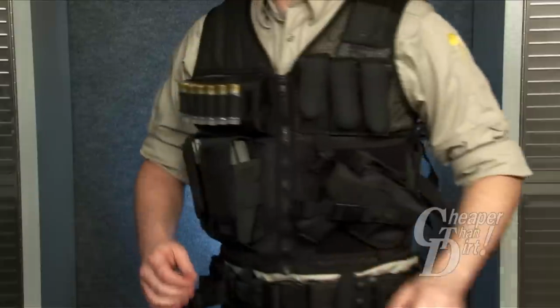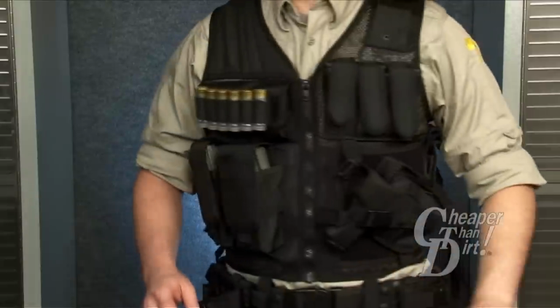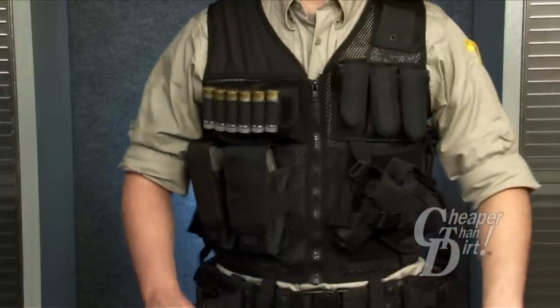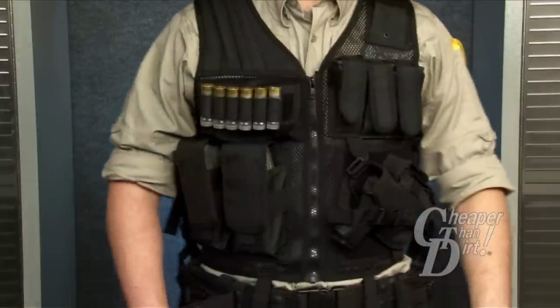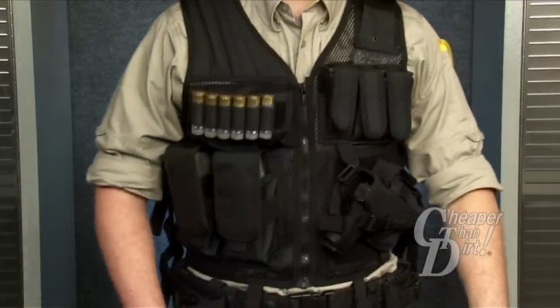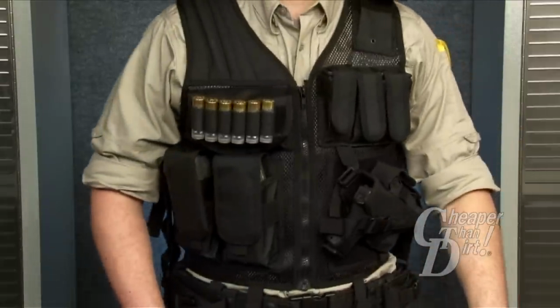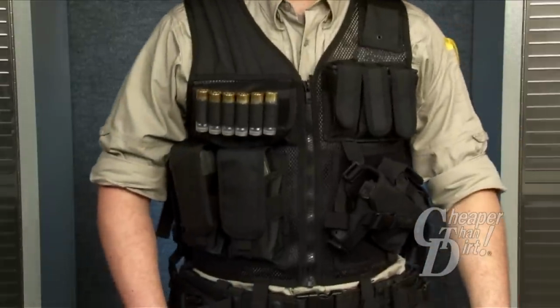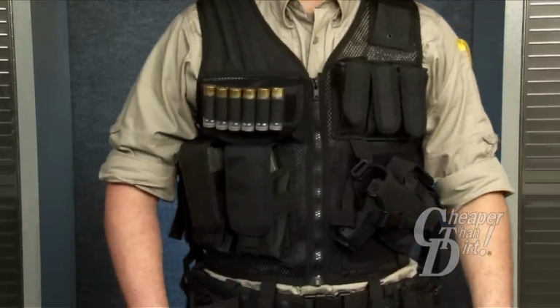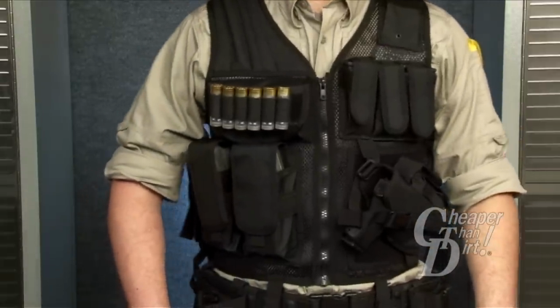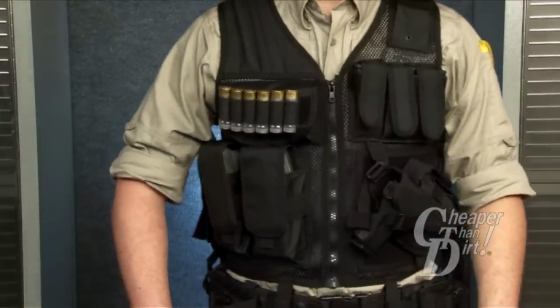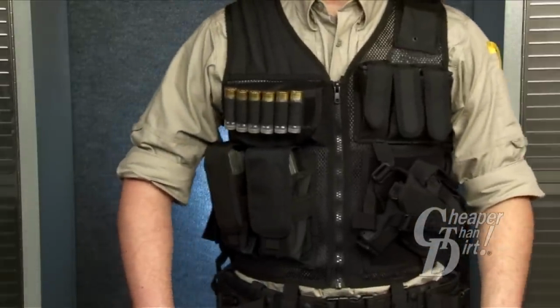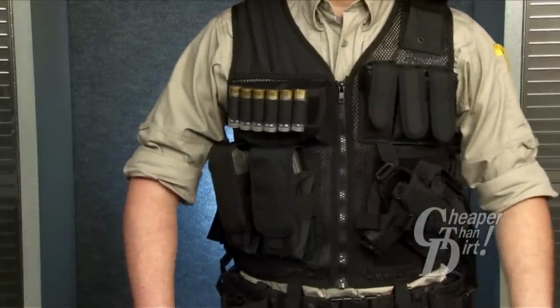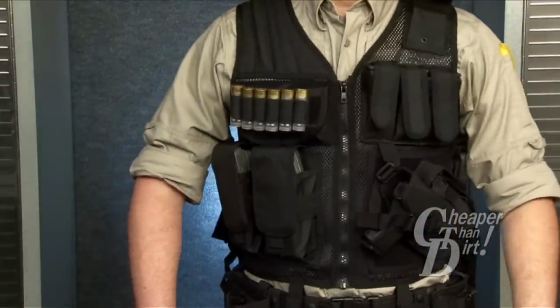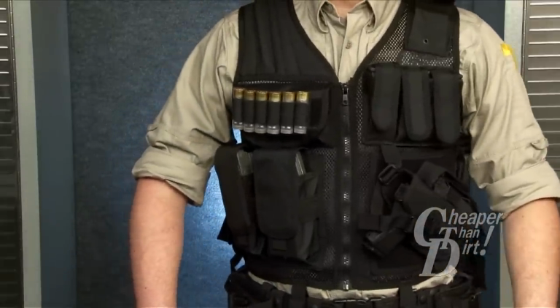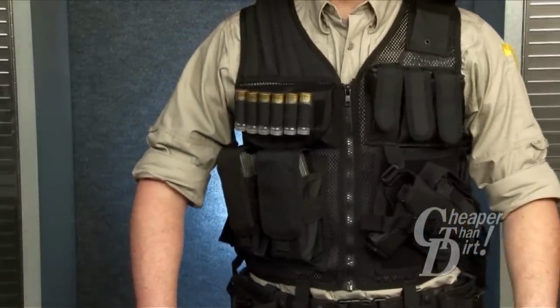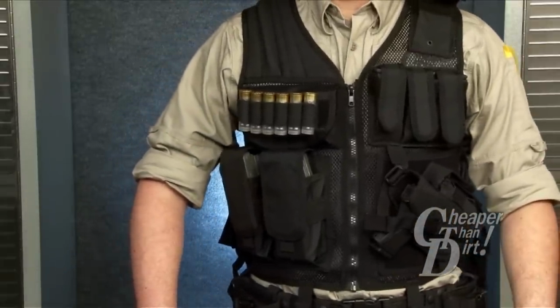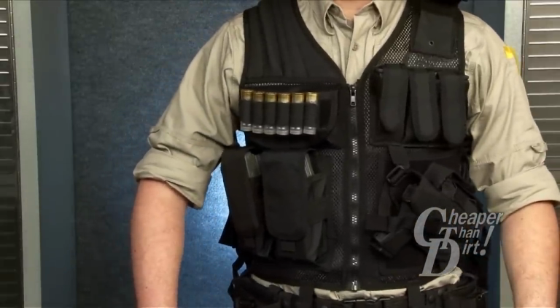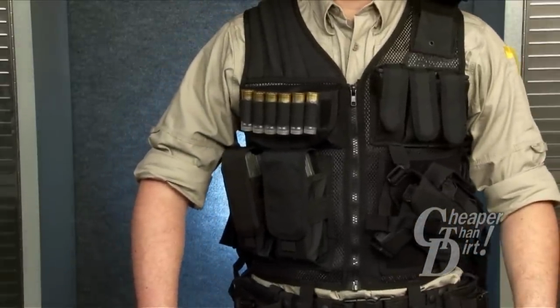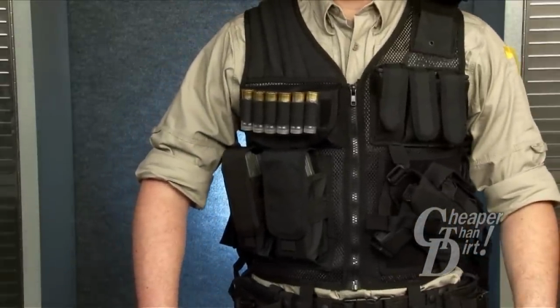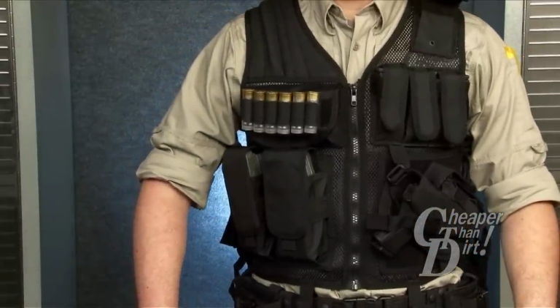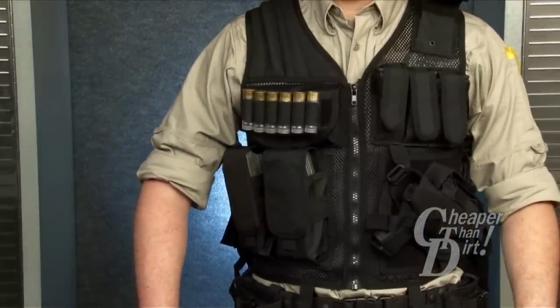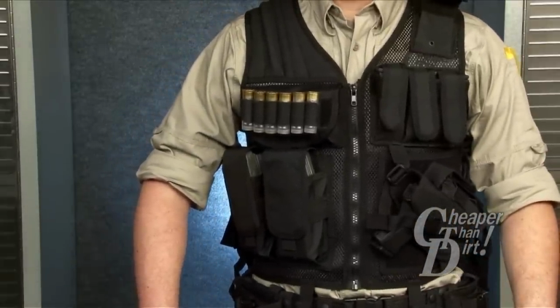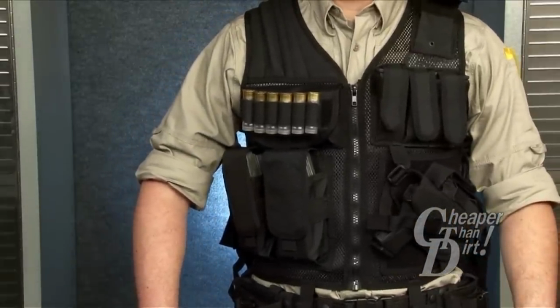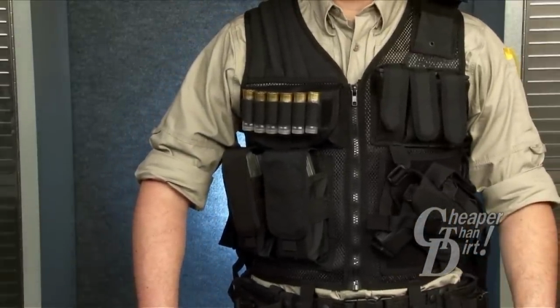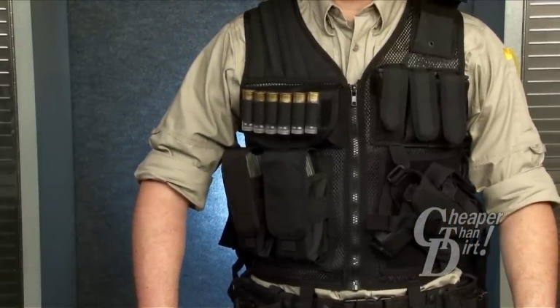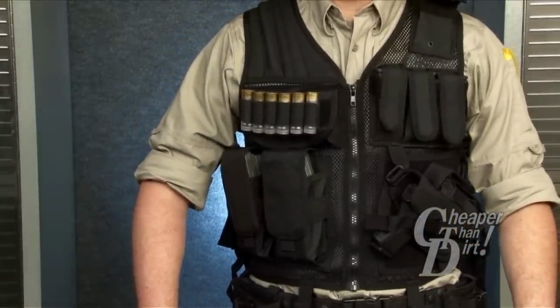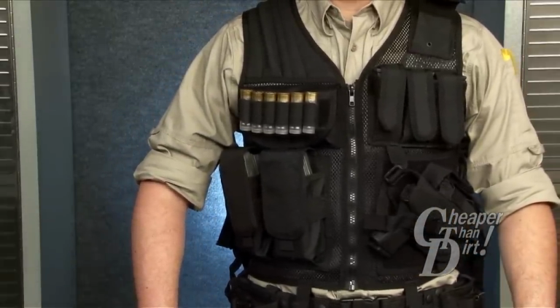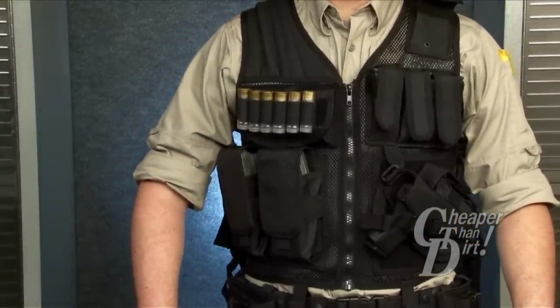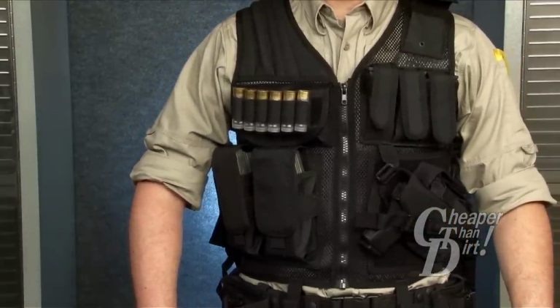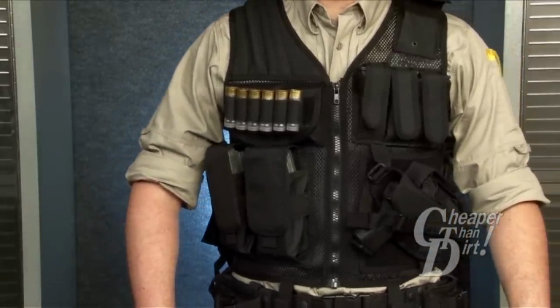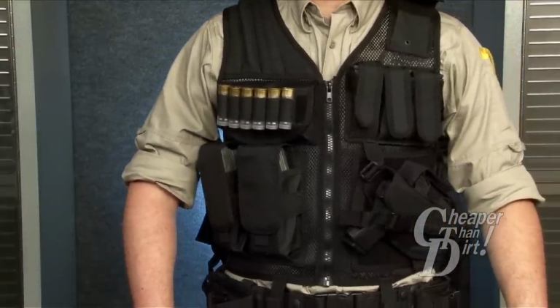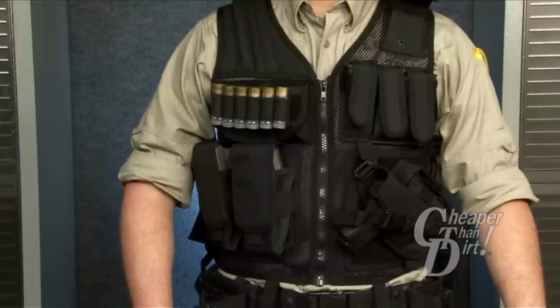Please note that some aspects of the vest may change over time. Please read the description on our web page for any changes to the product.